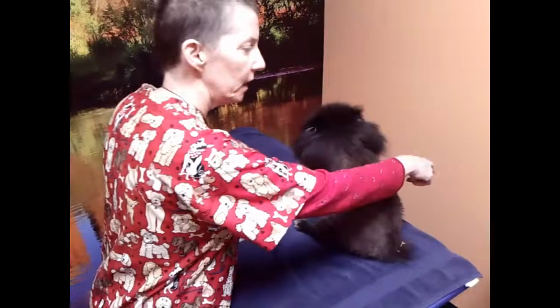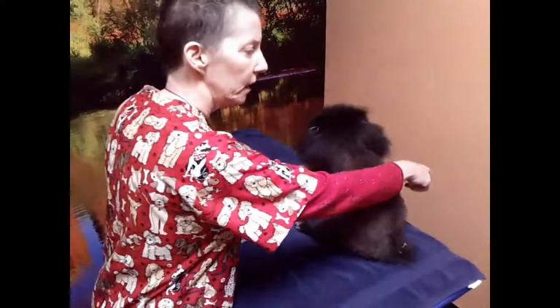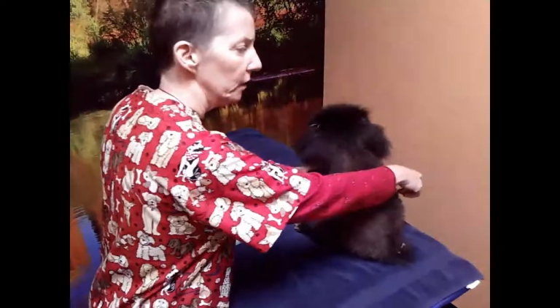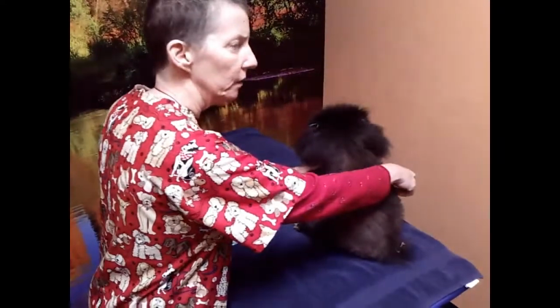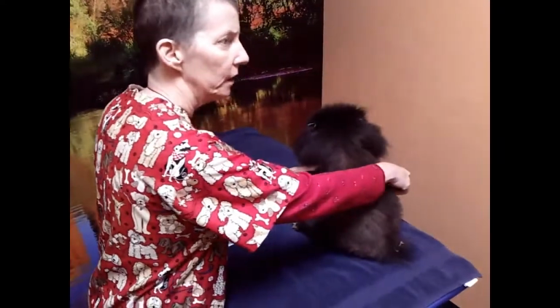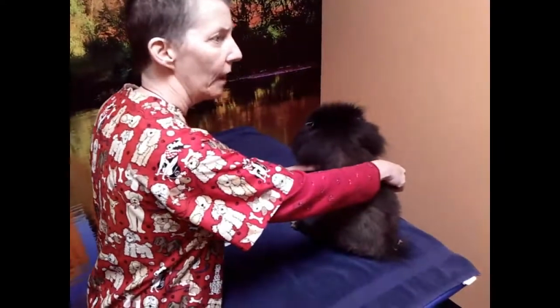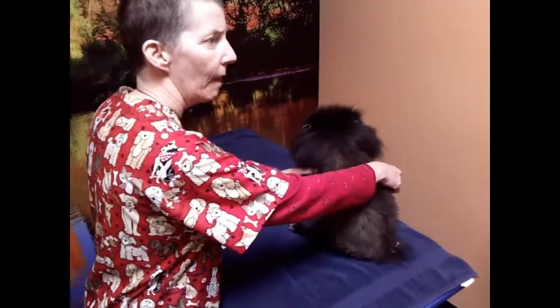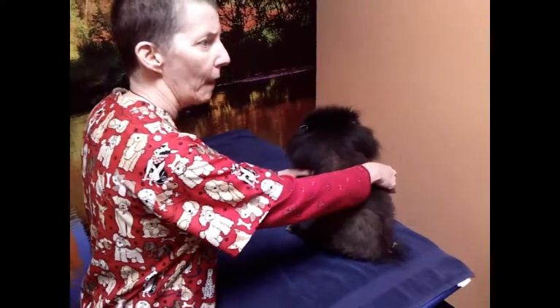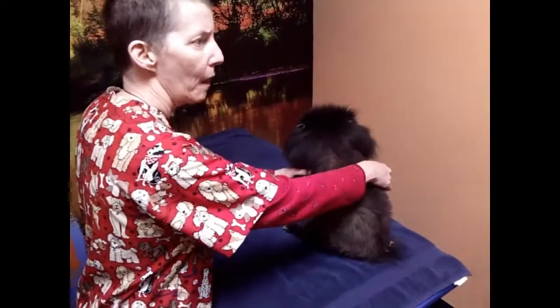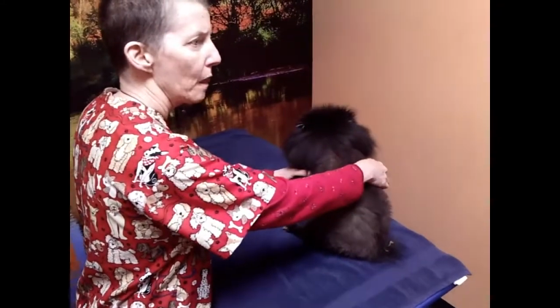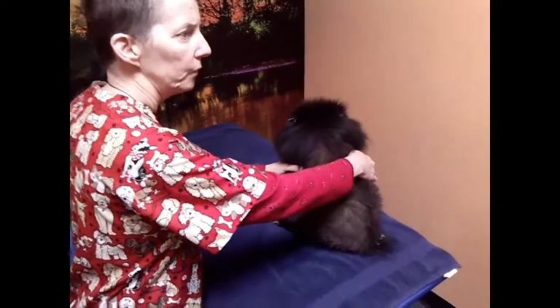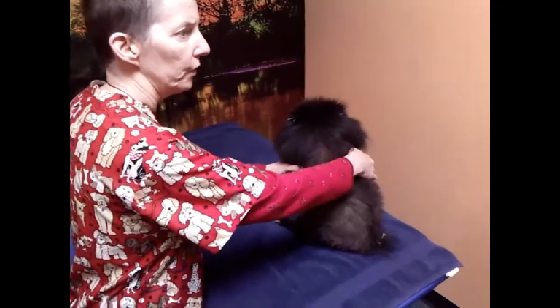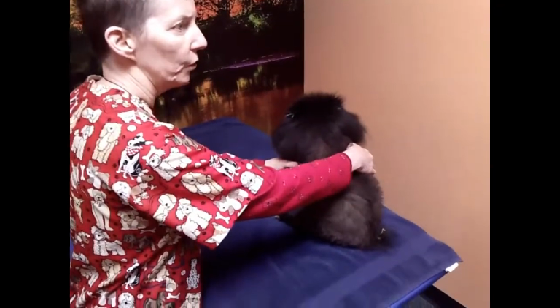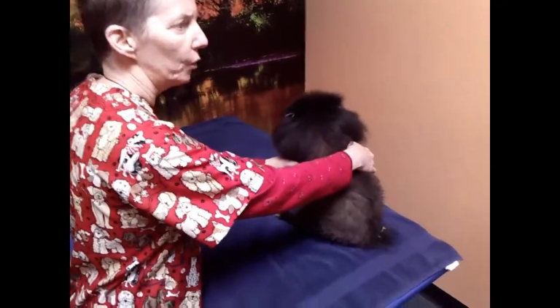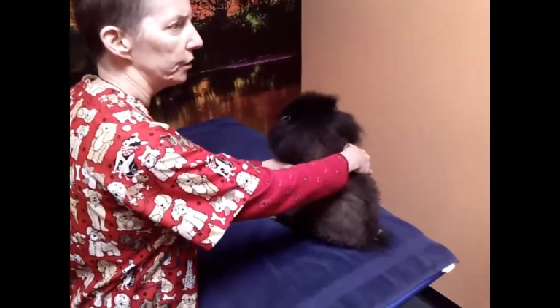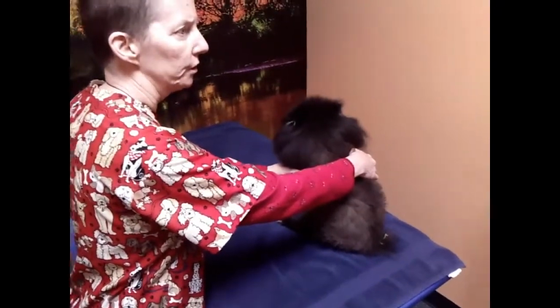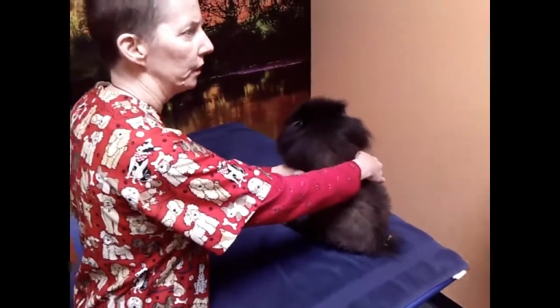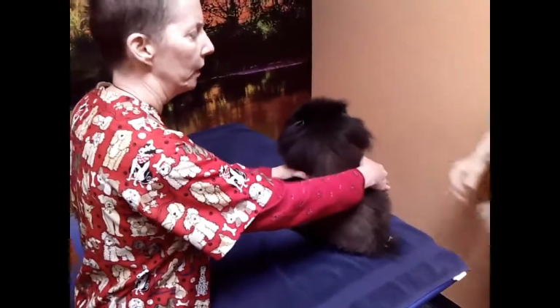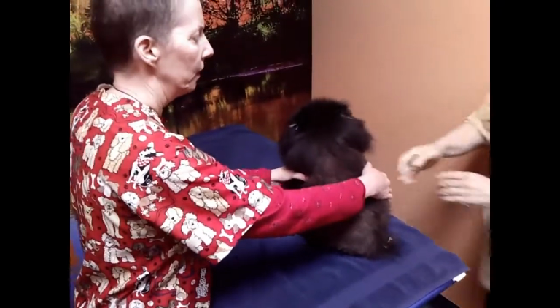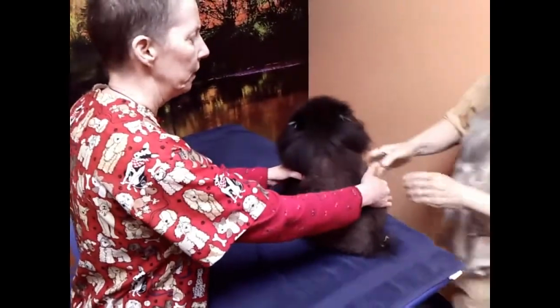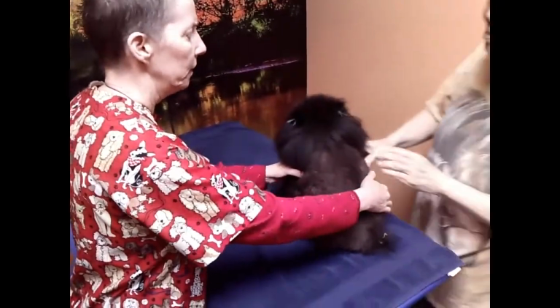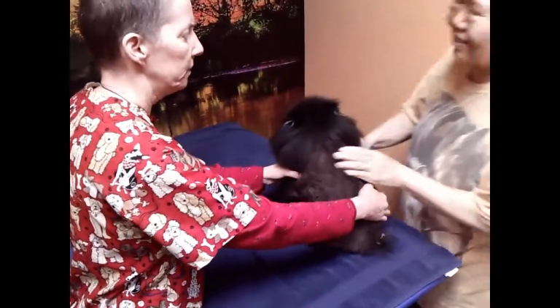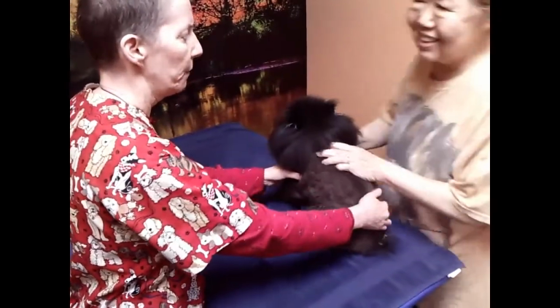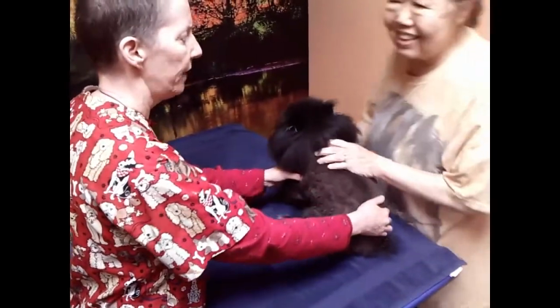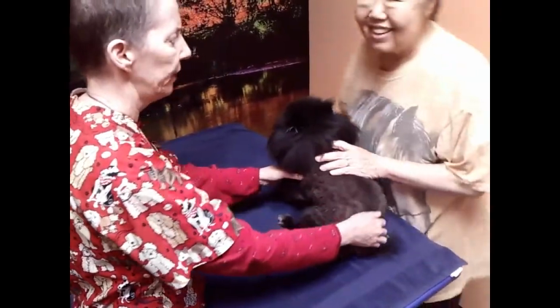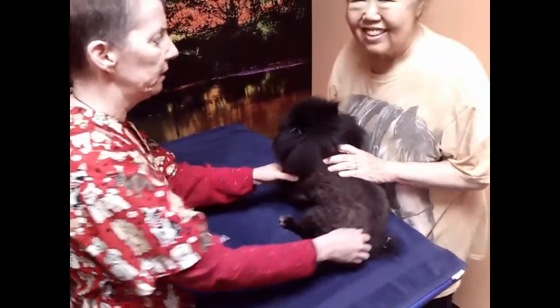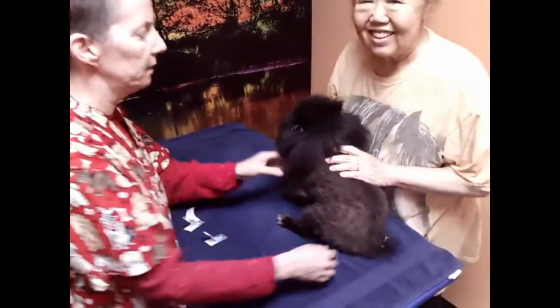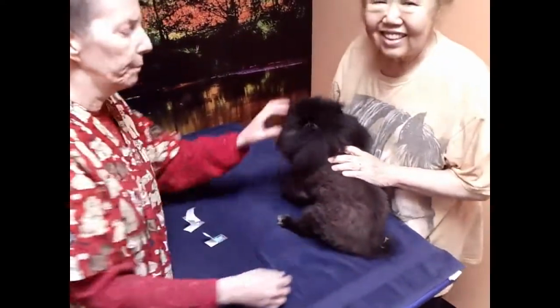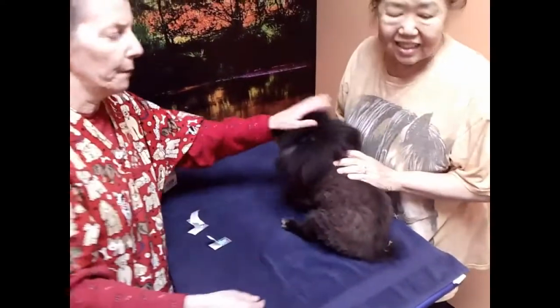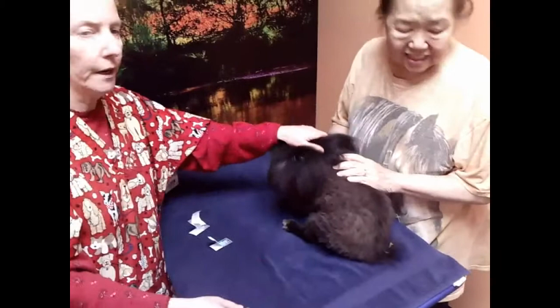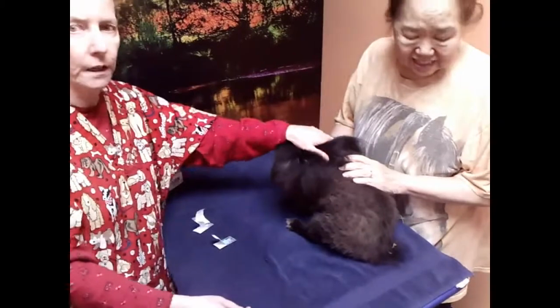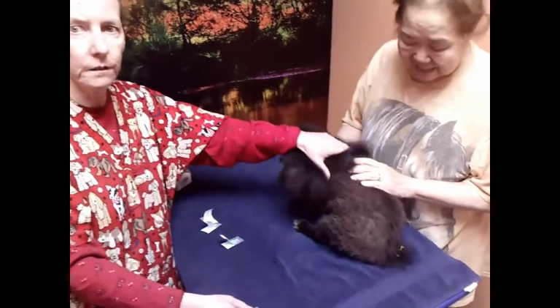Stand here. So you have to hold her. This is Muffin. She's a Pomeranian.